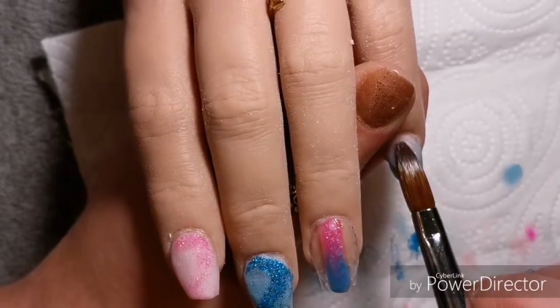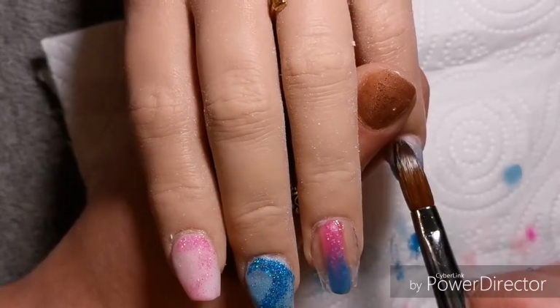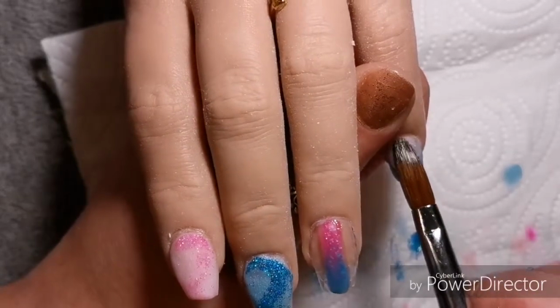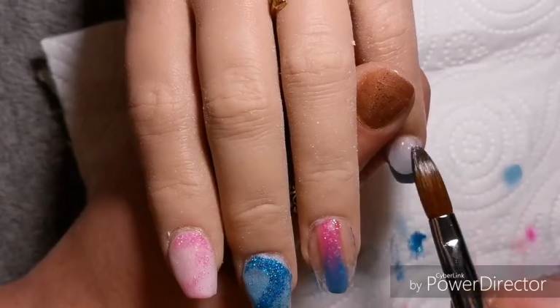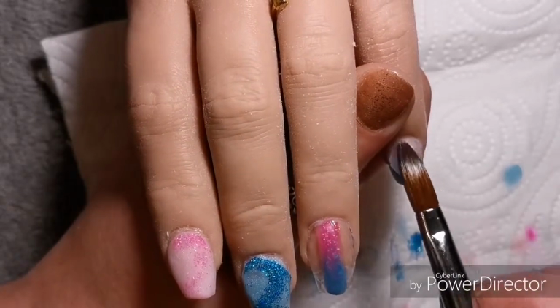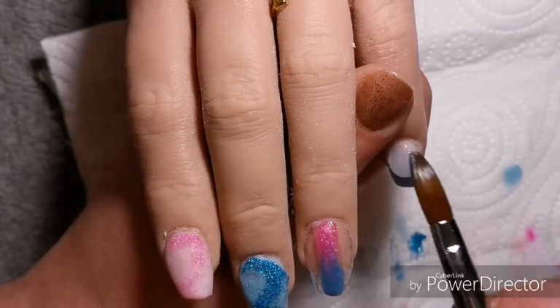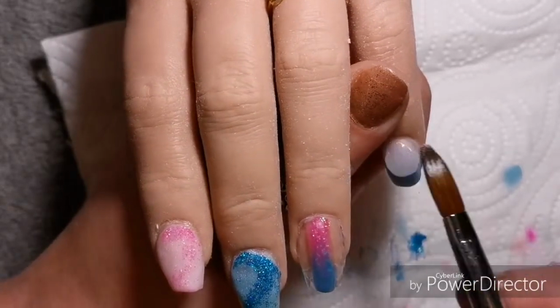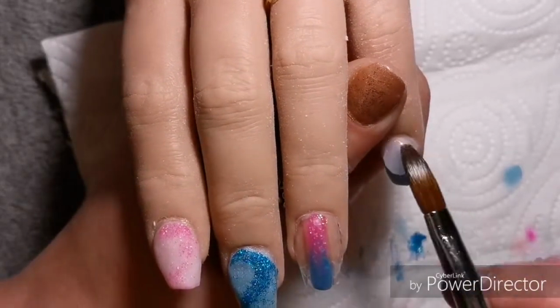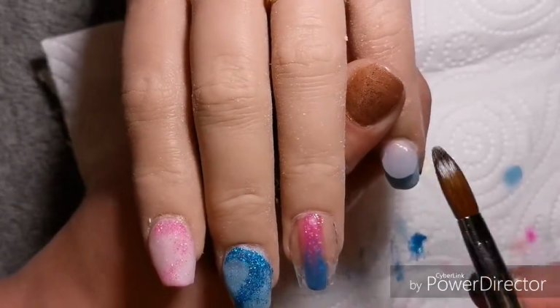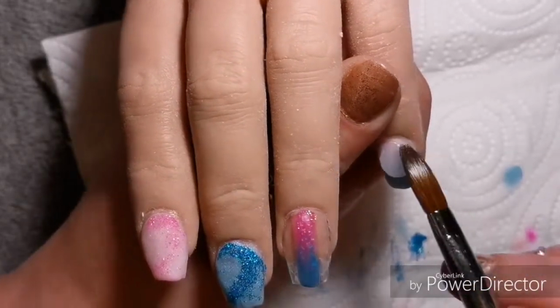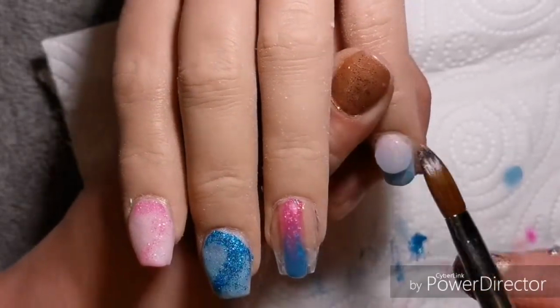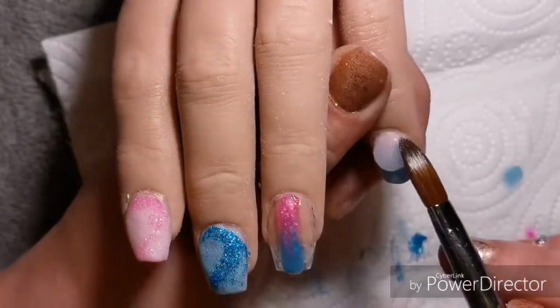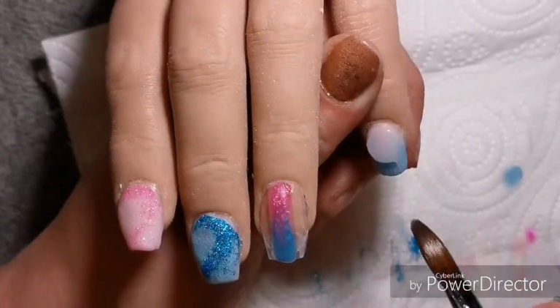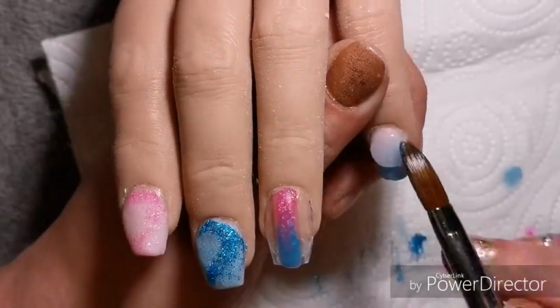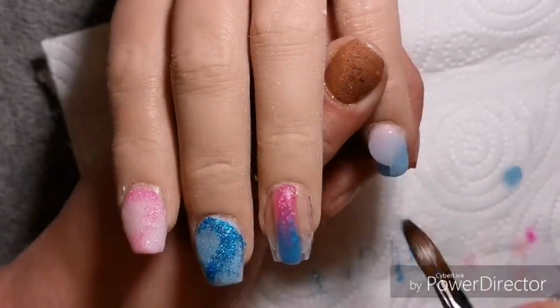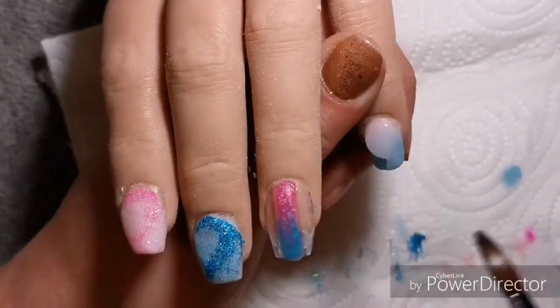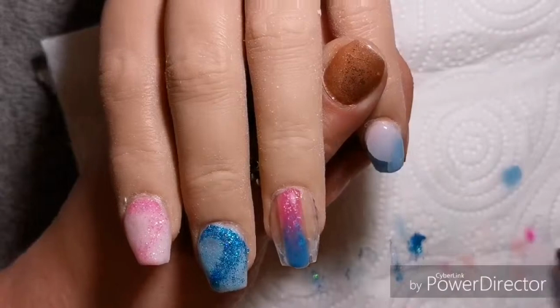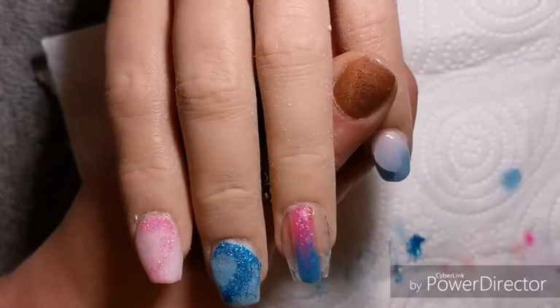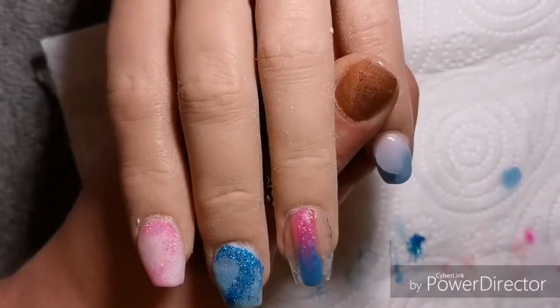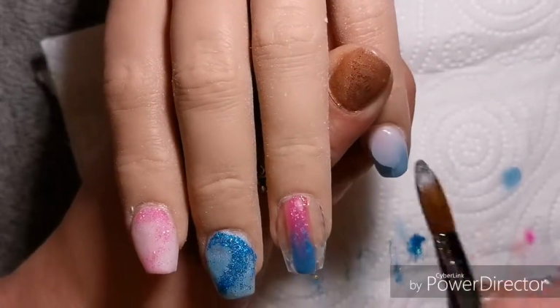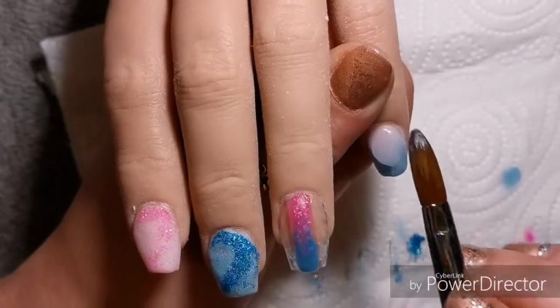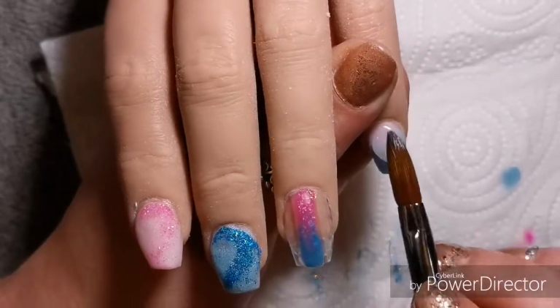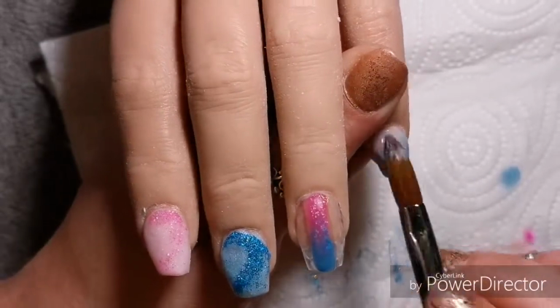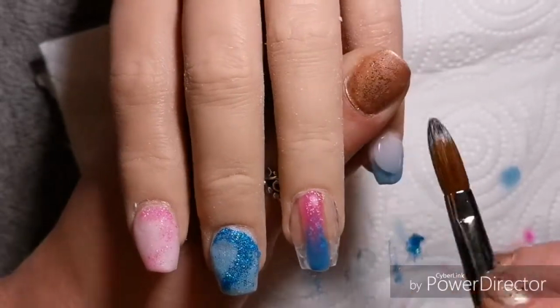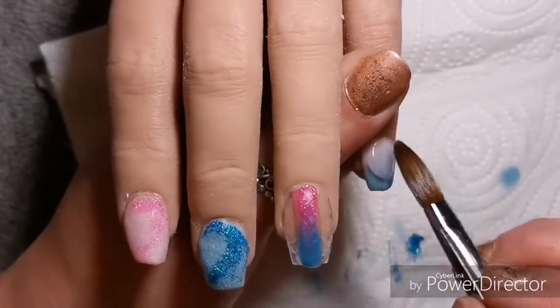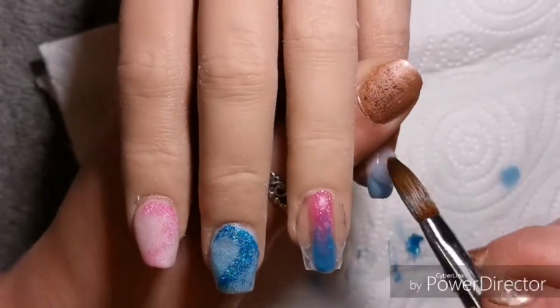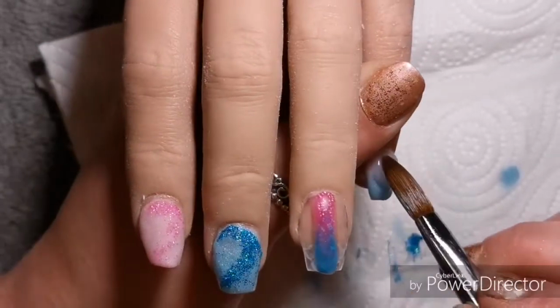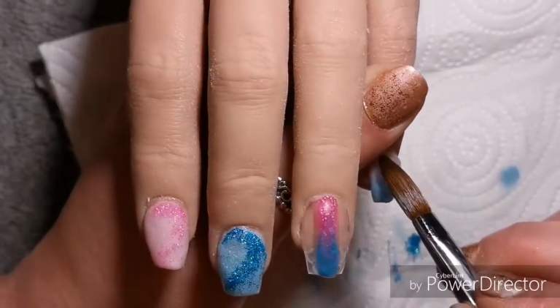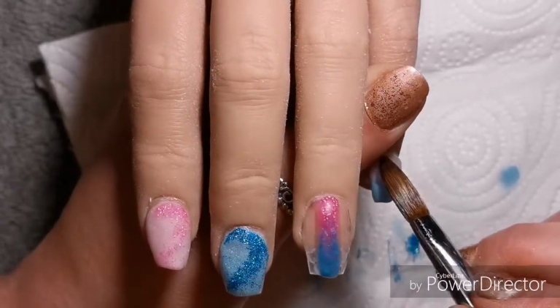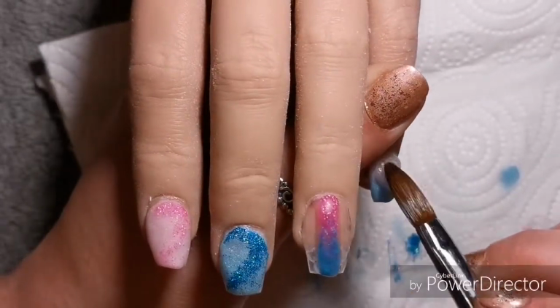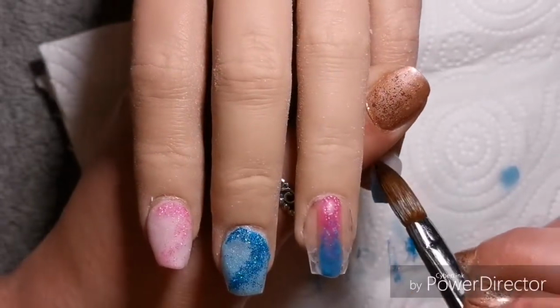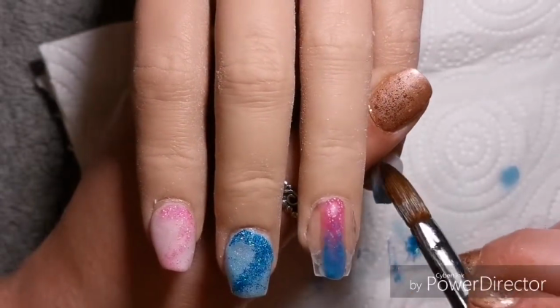Then I'm going back and I'm capping all the other nails whilst that glitter ombre is waiting to dry.